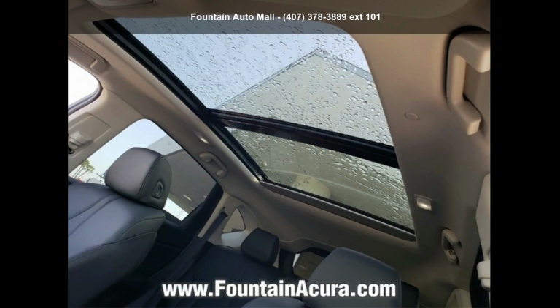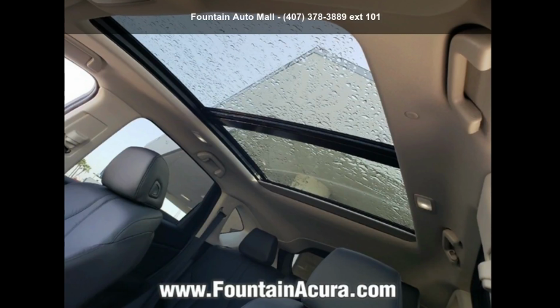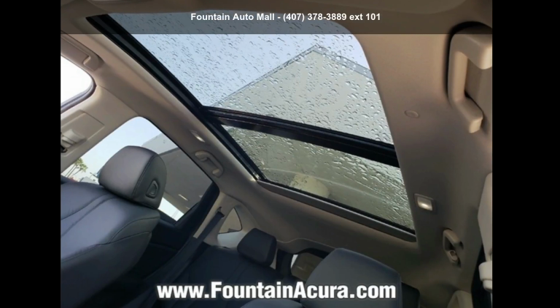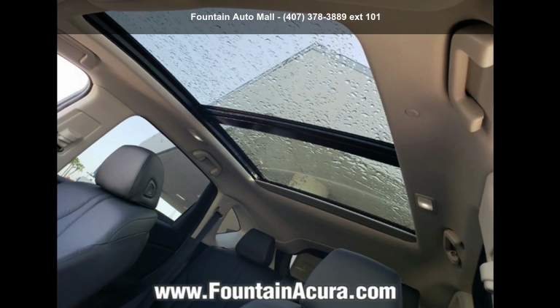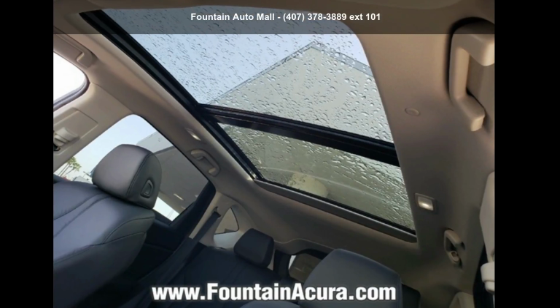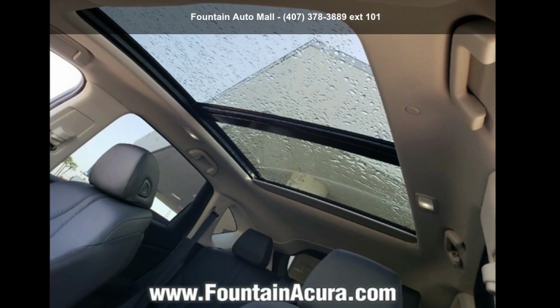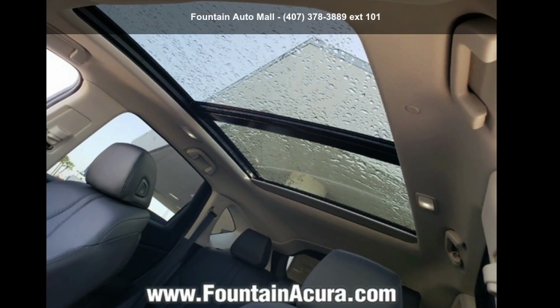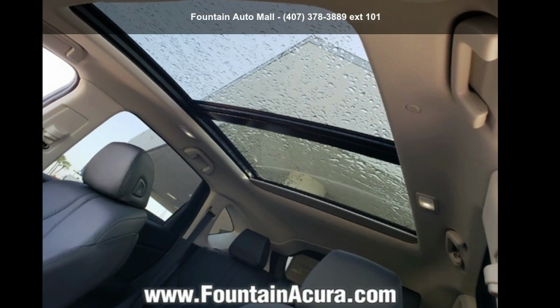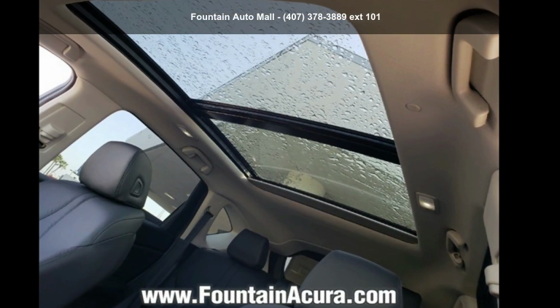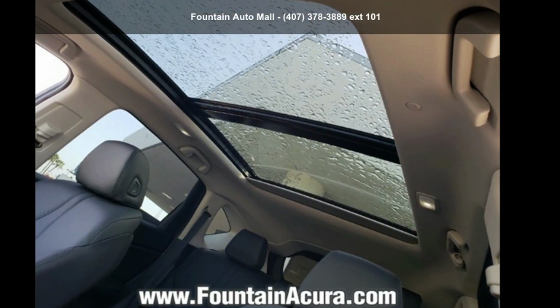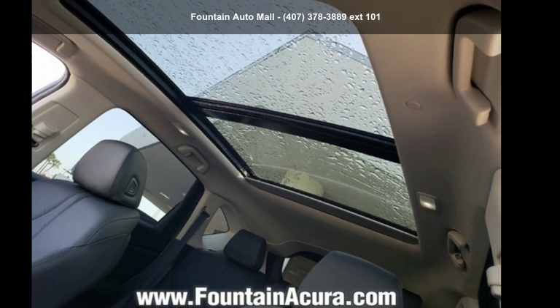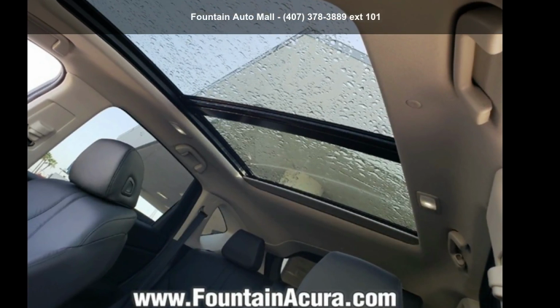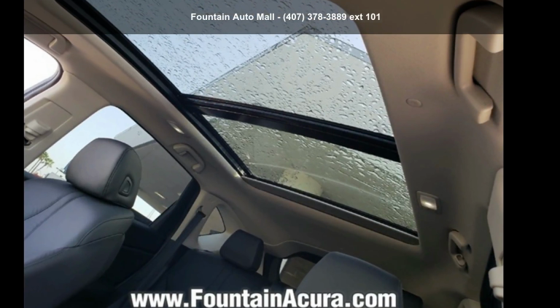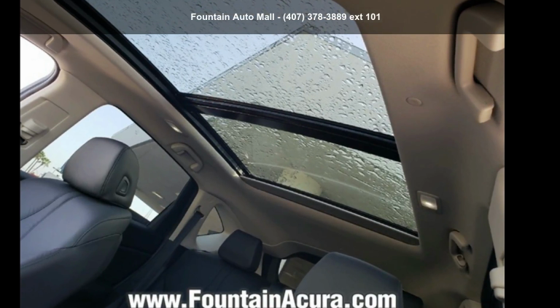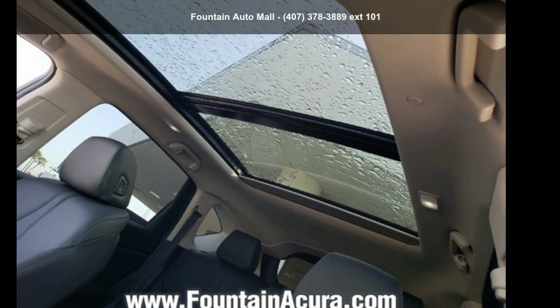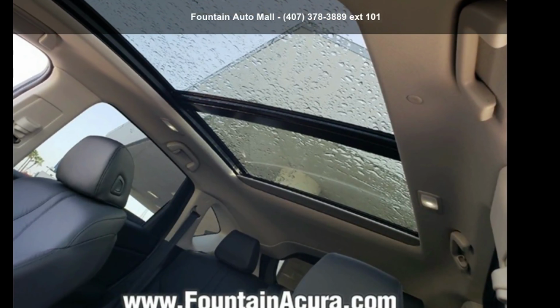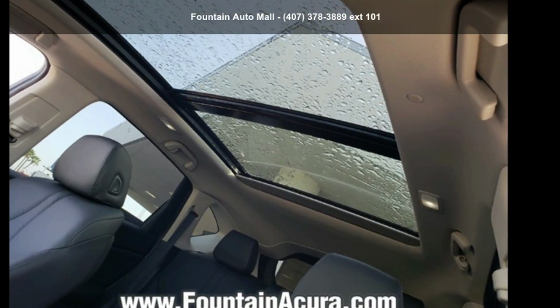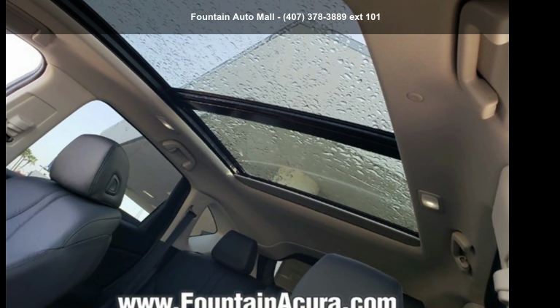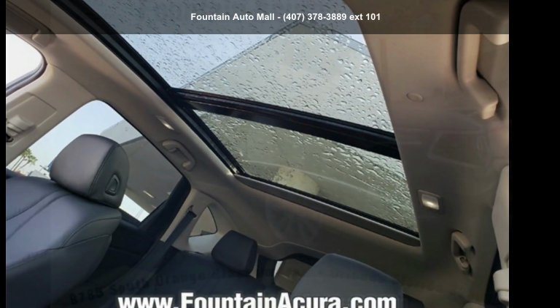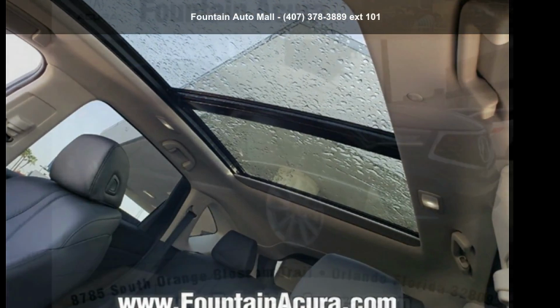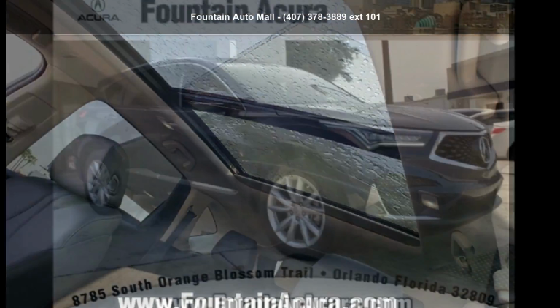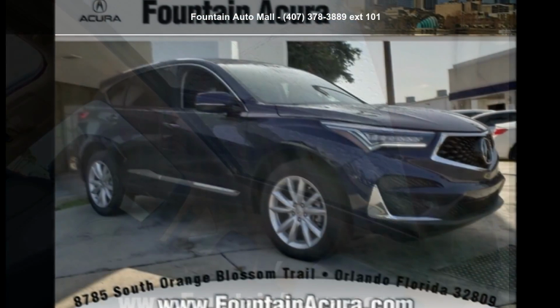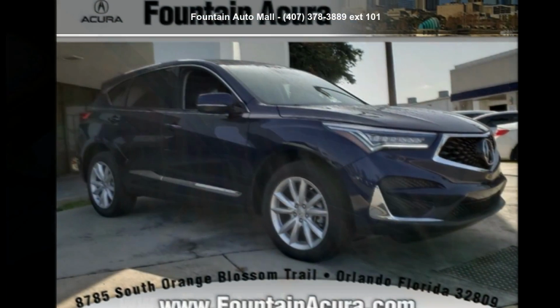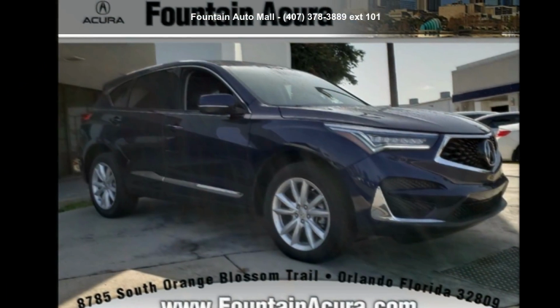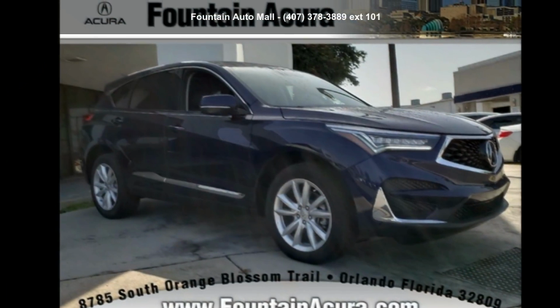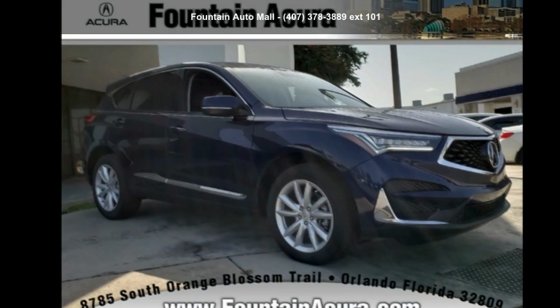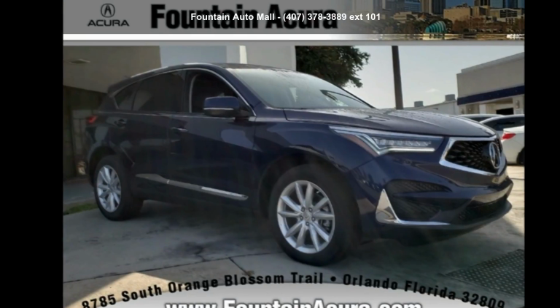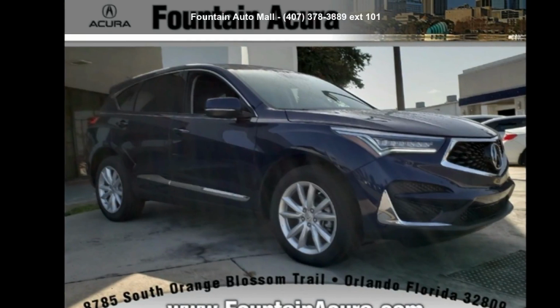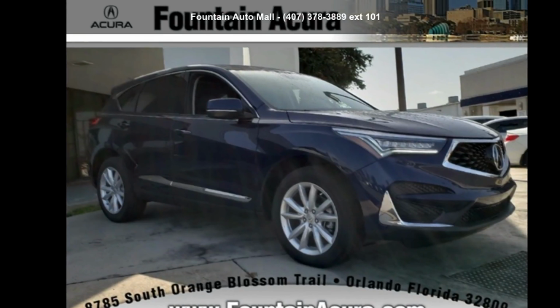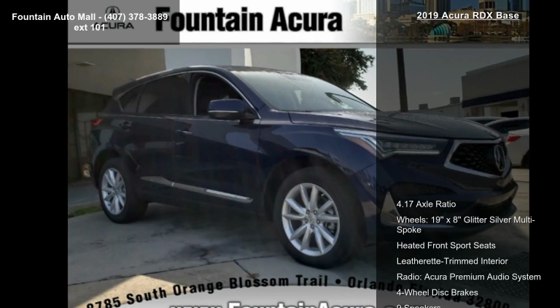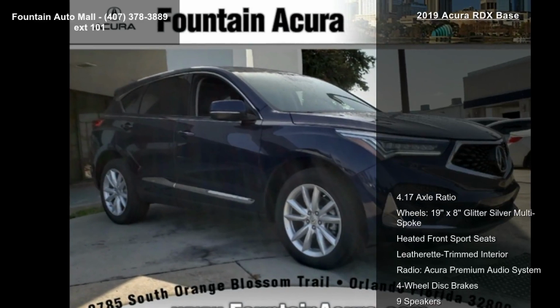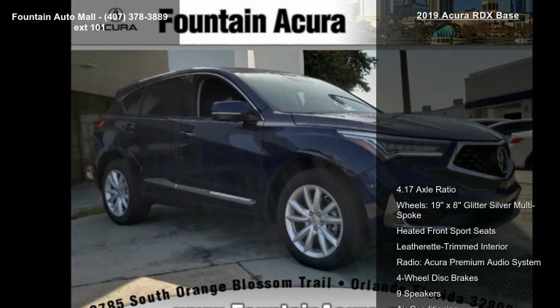Presenting the Acura 2019 RDX Base. If you are looking for a first-class ride, you have found it.